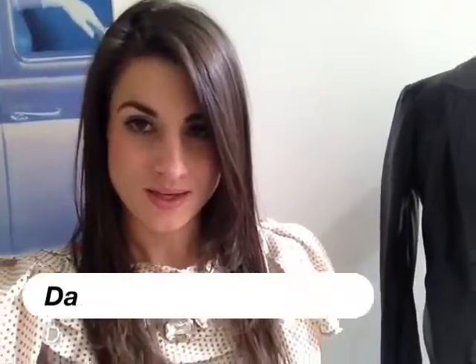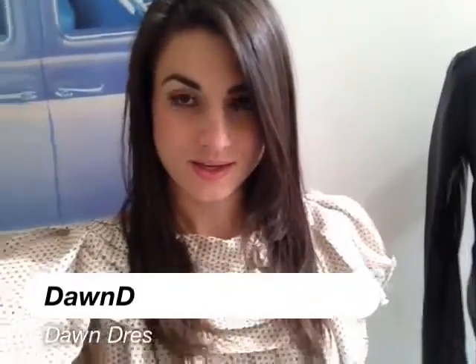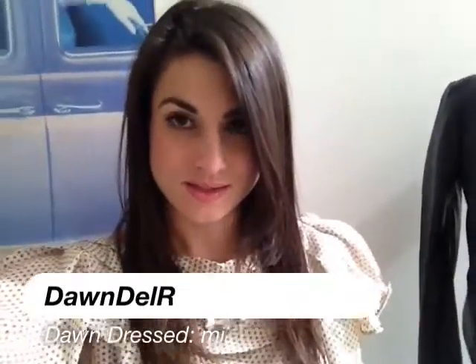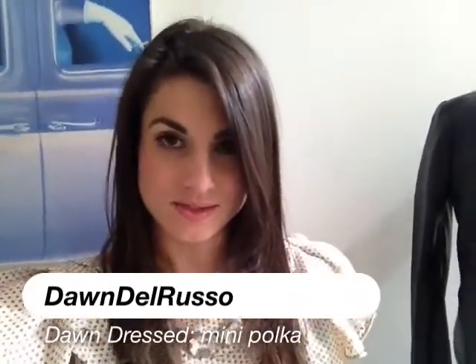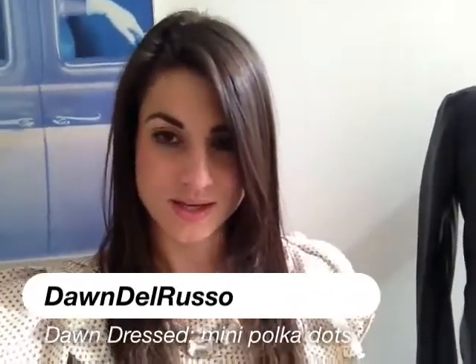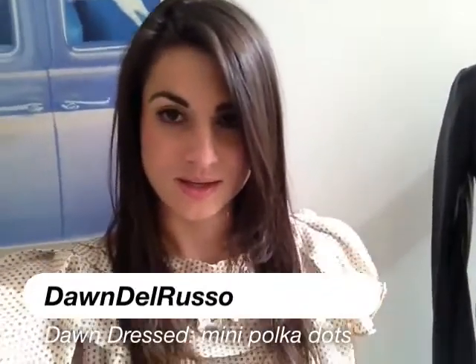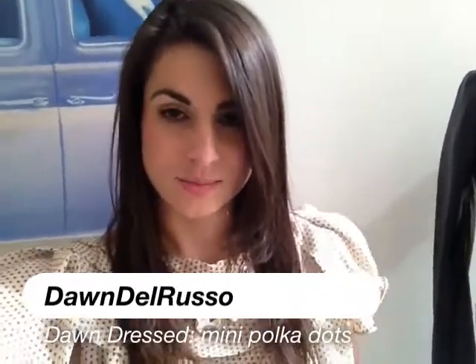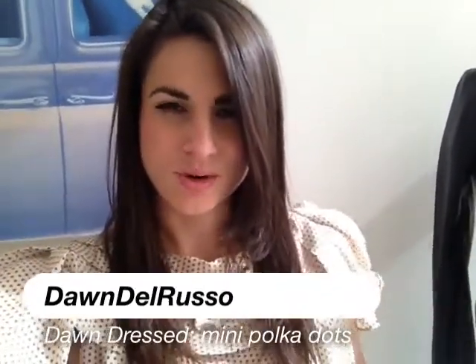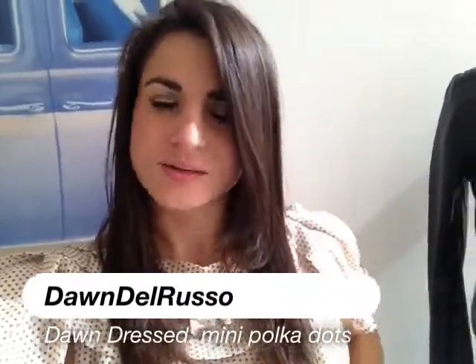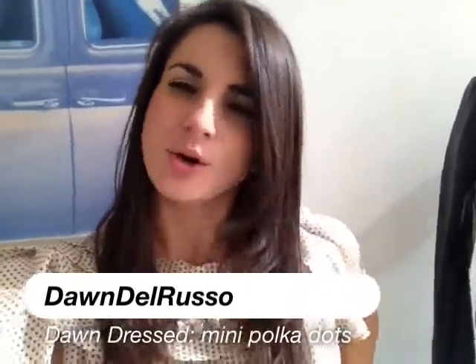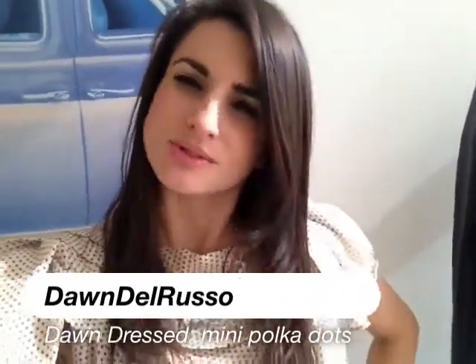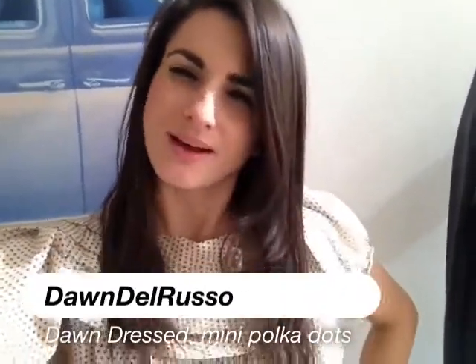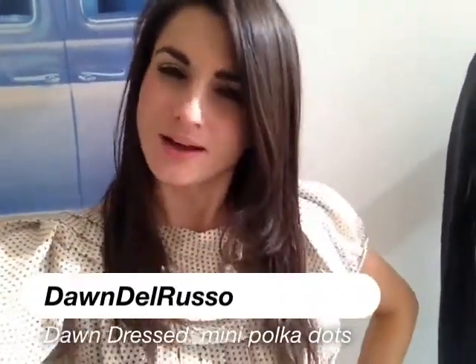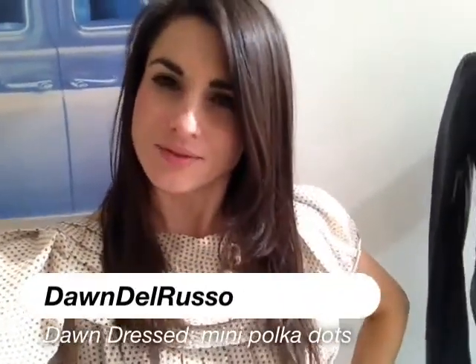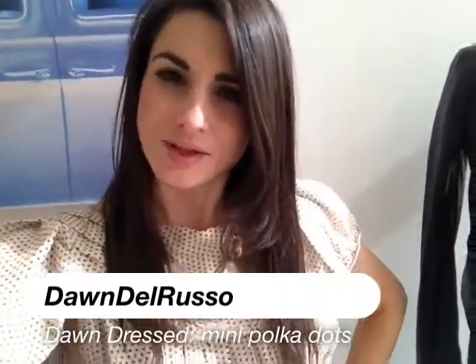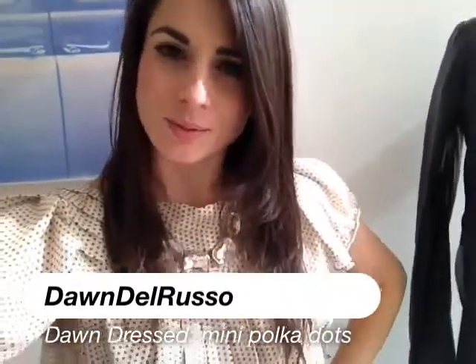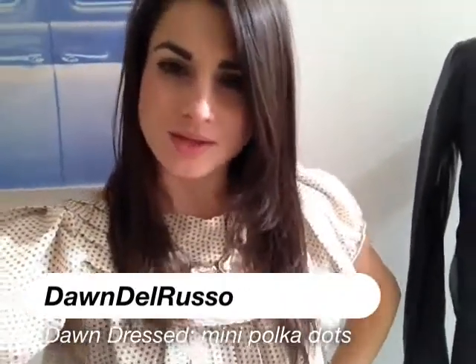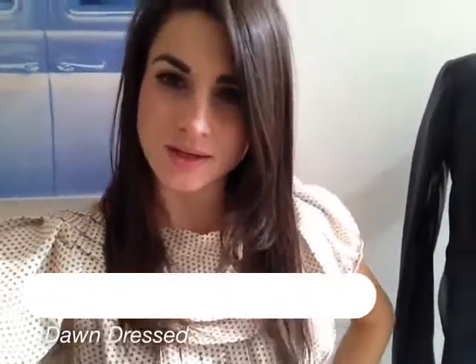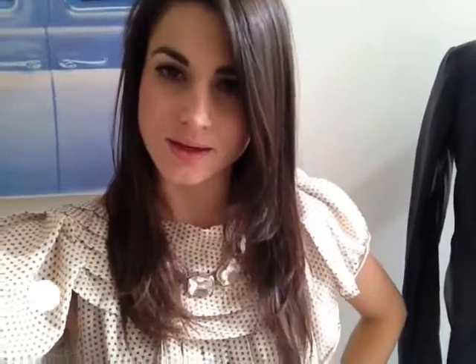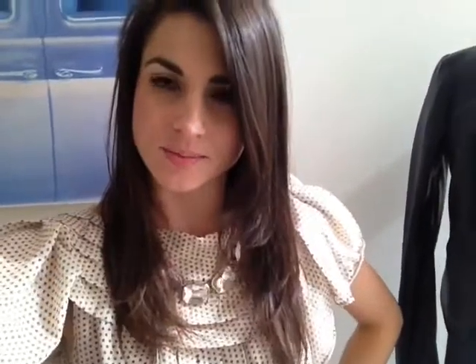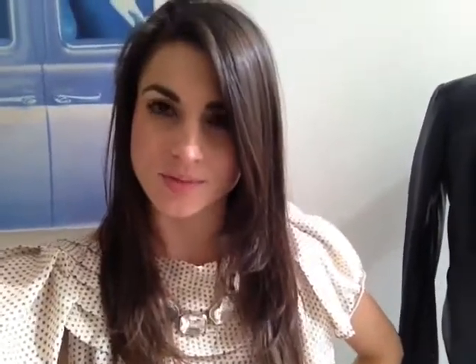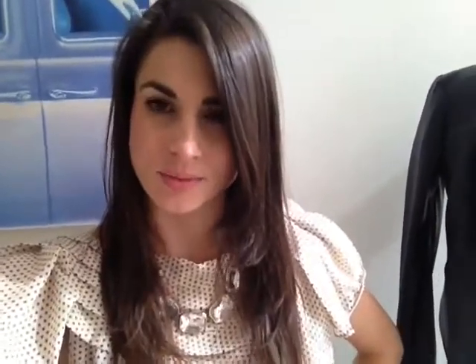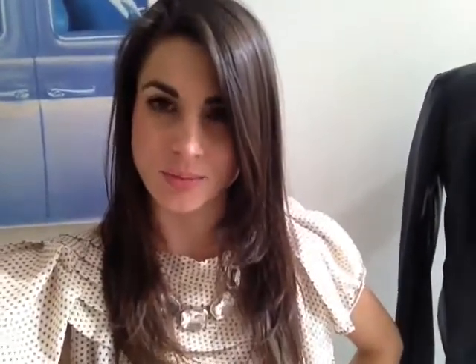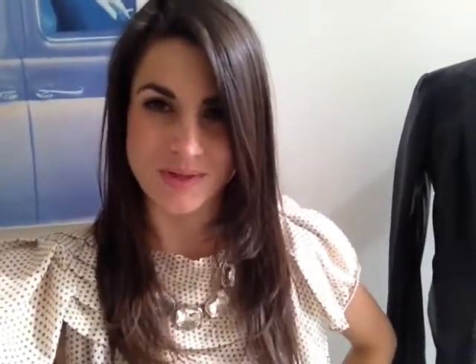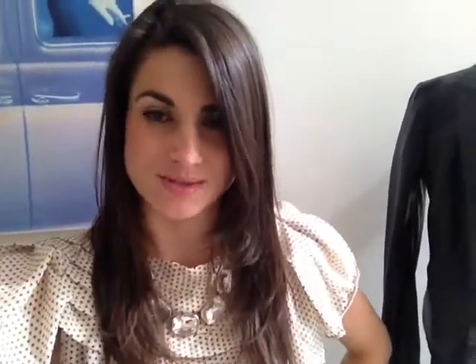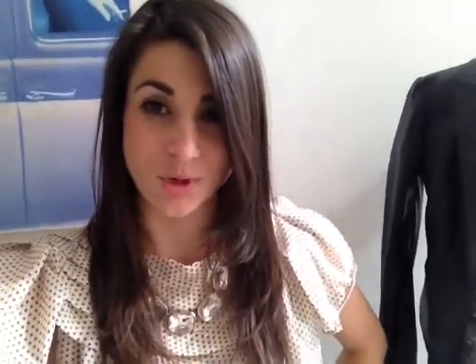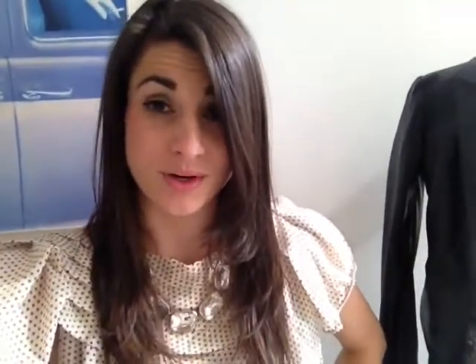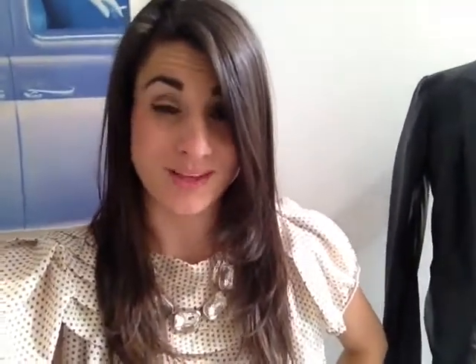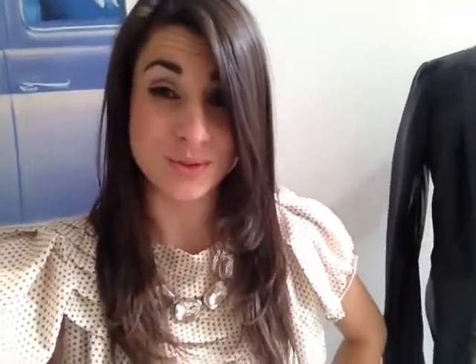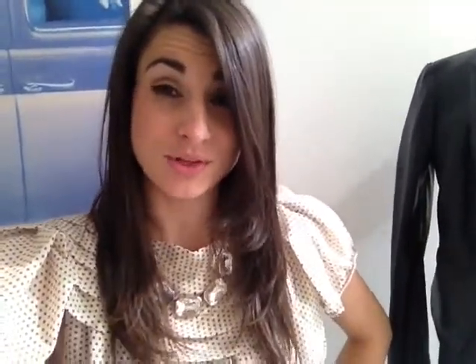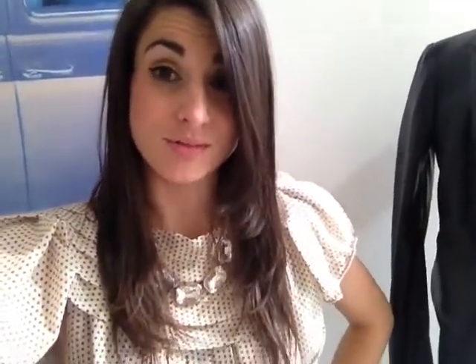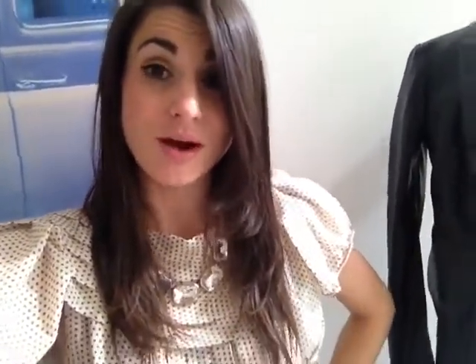Hey guys, here's a more corporate style outfit of the day. I would say a little bit more business appropriate if that's what you're looking for.